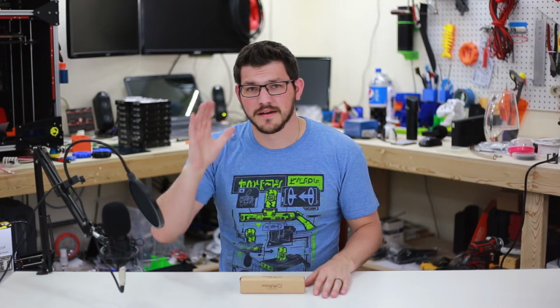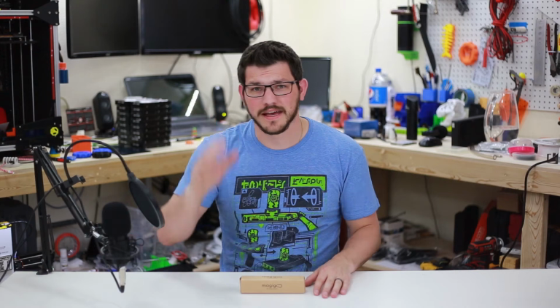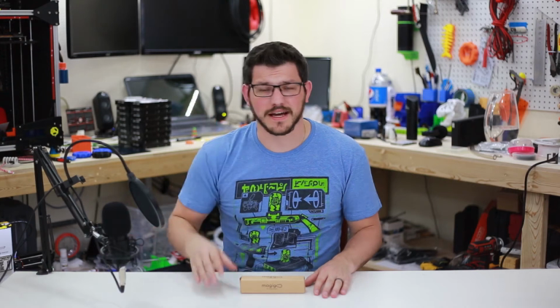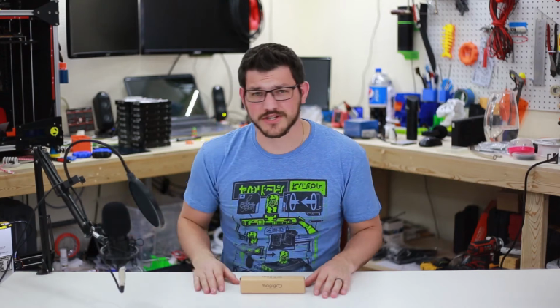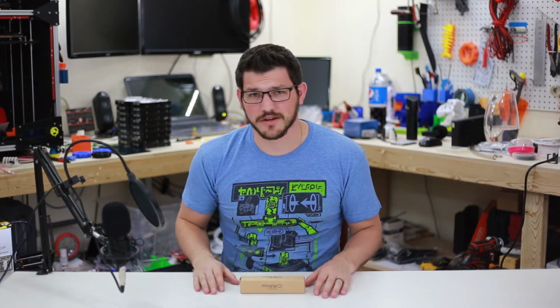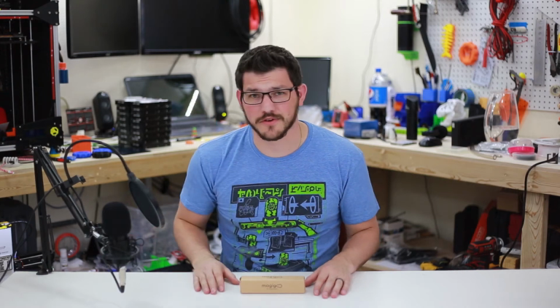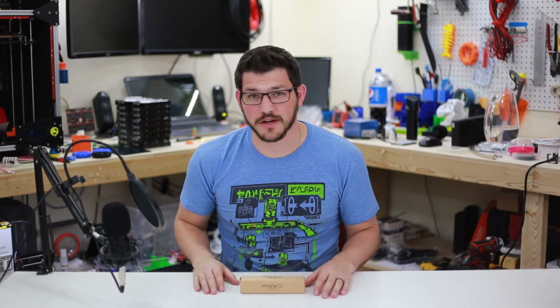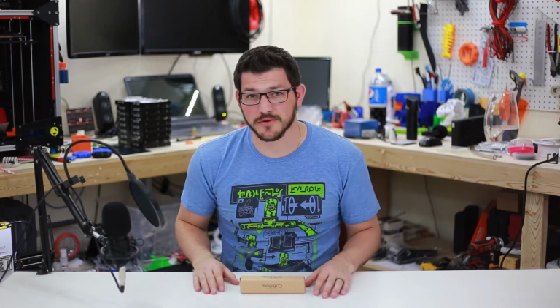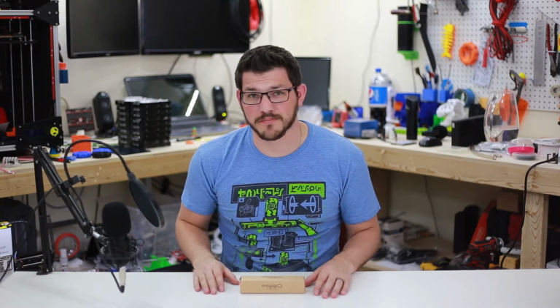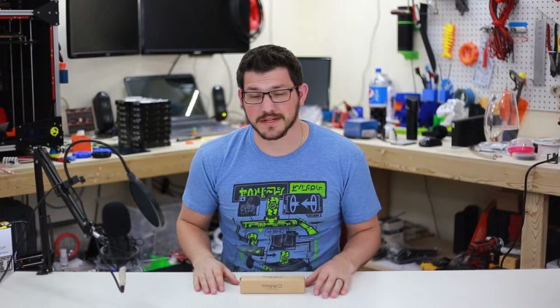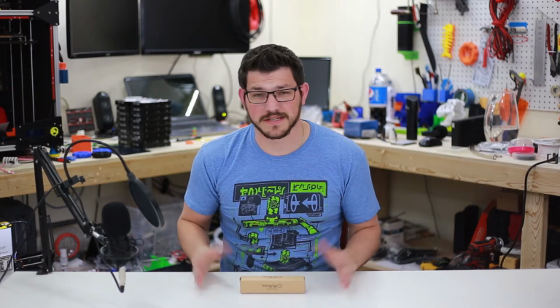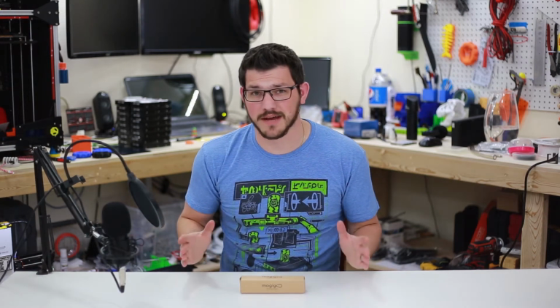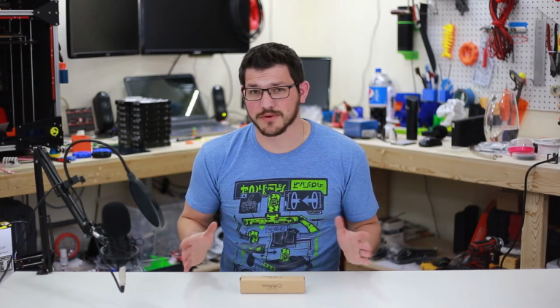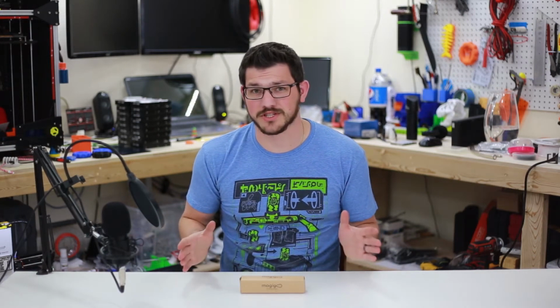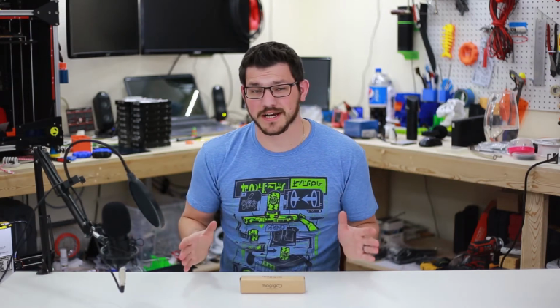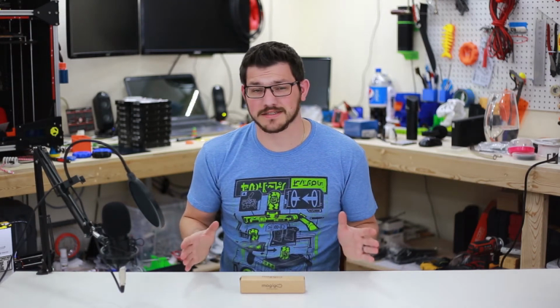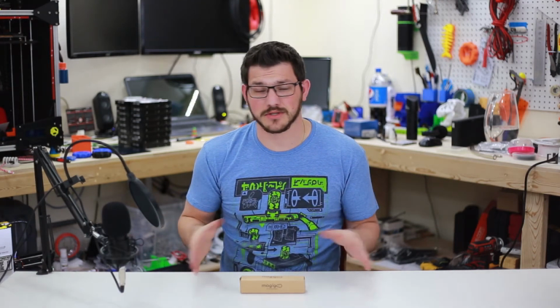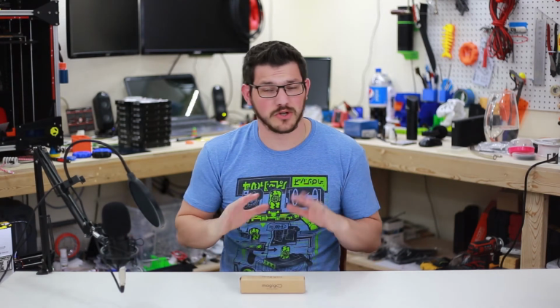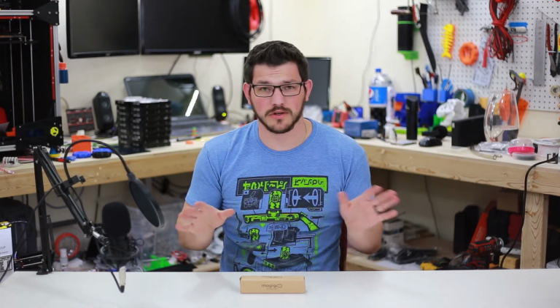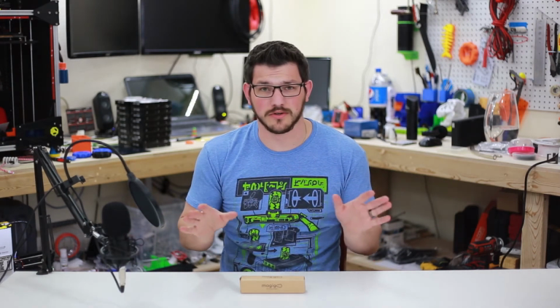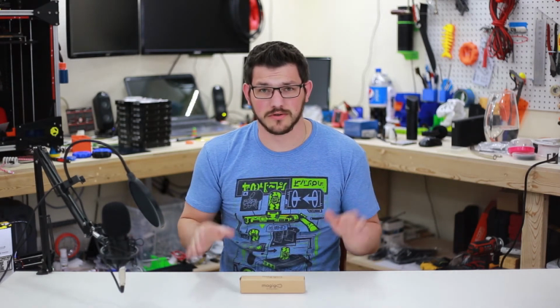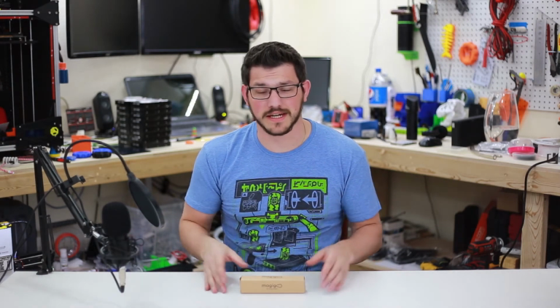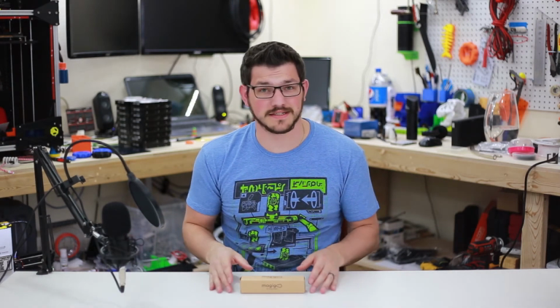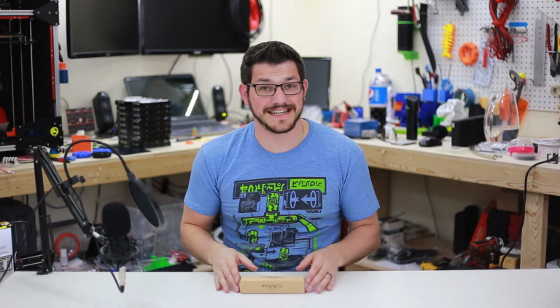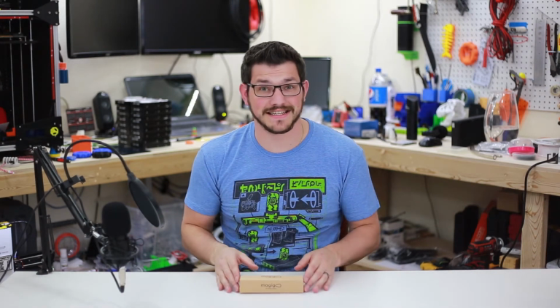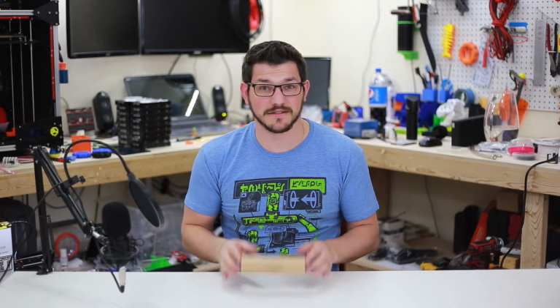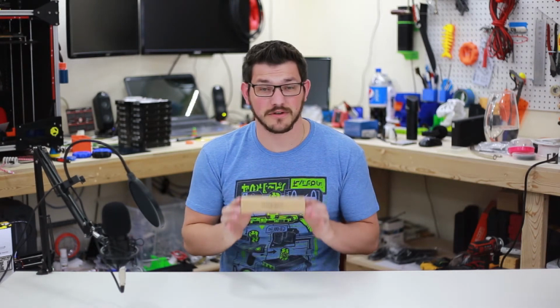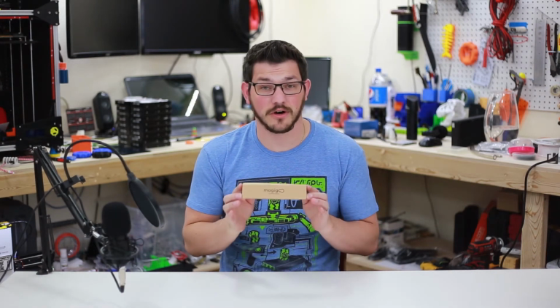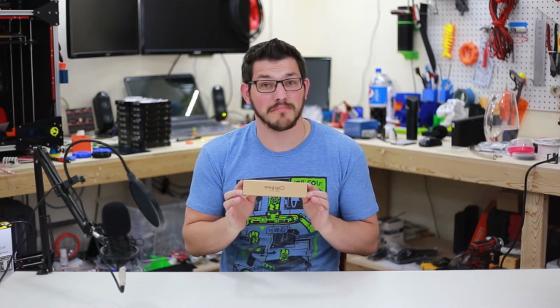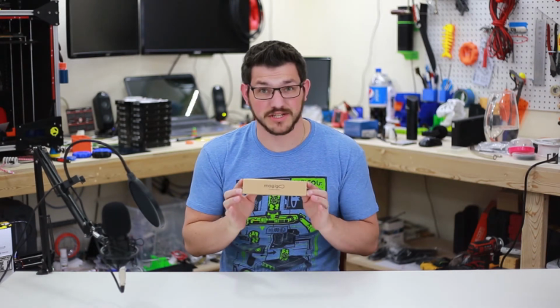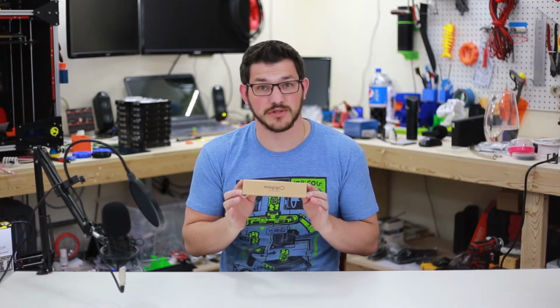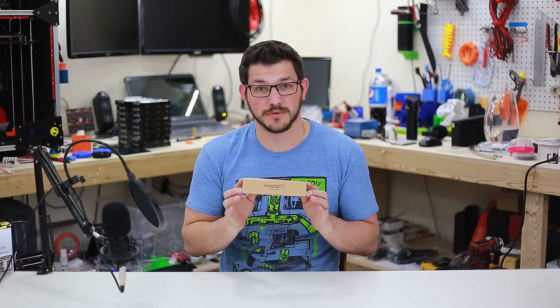Hey guys, Shane here with Fucadec 3D Printing. Today we're going to check out something totally new, and it's an adhesive called Magigoo.